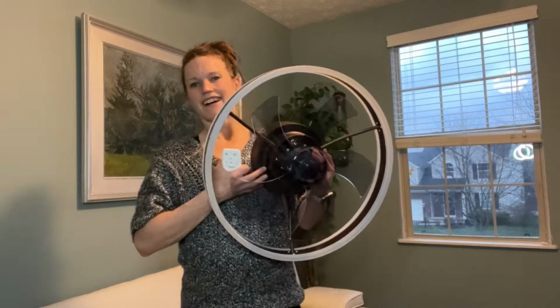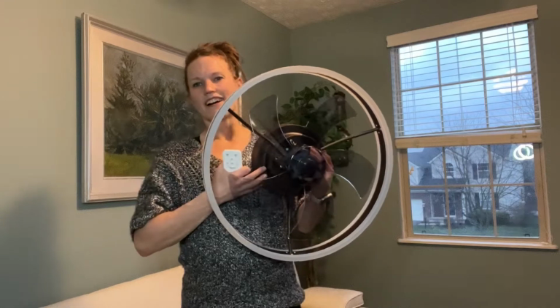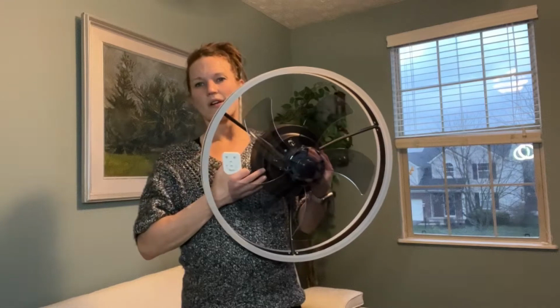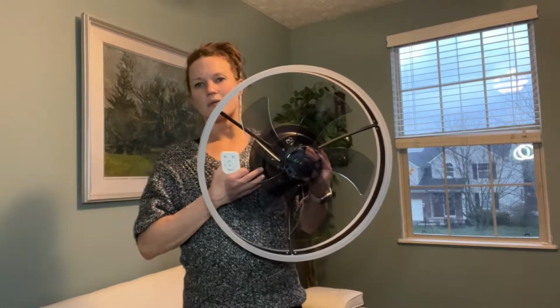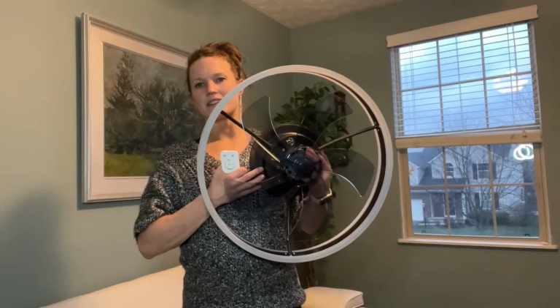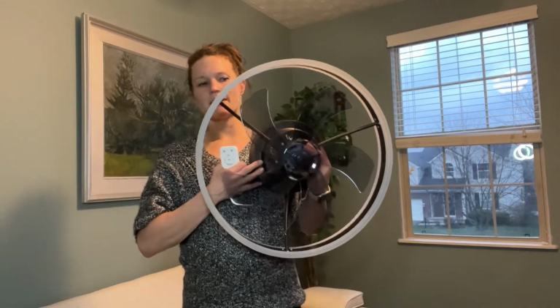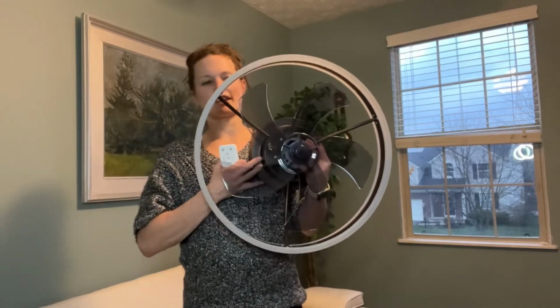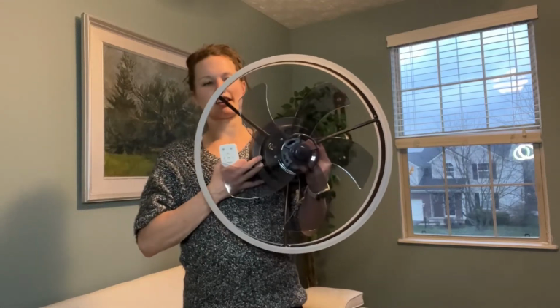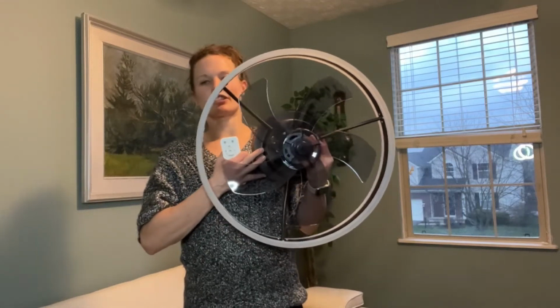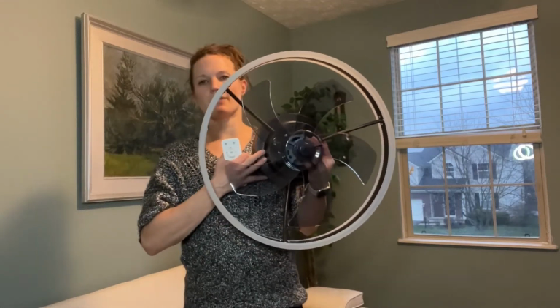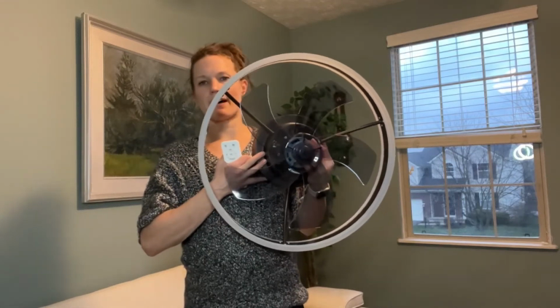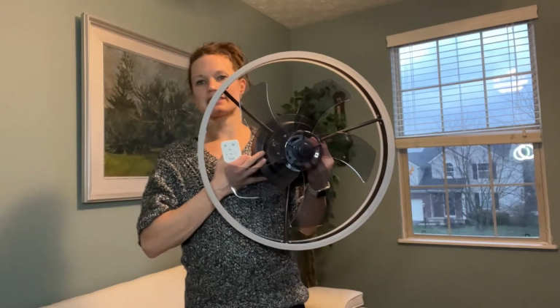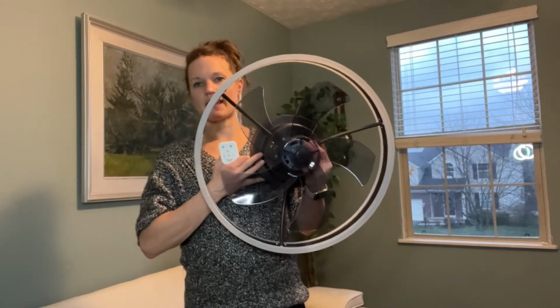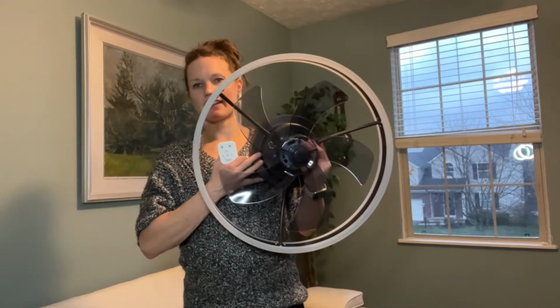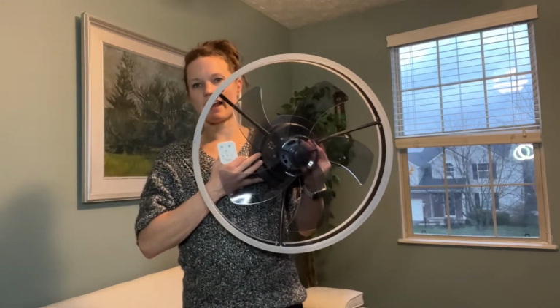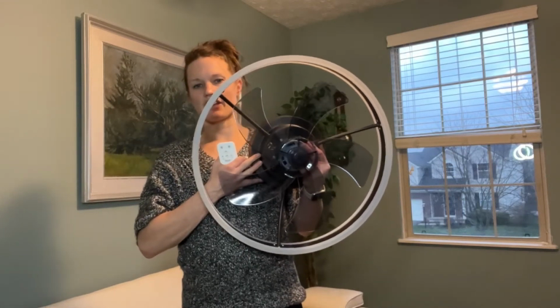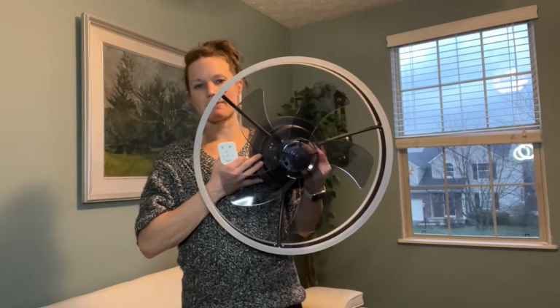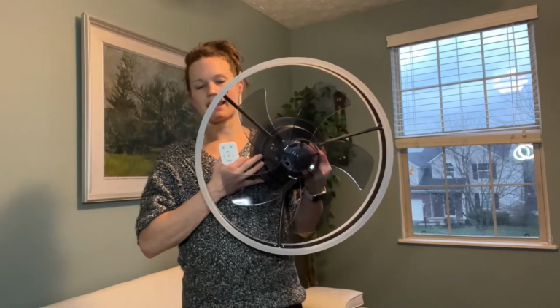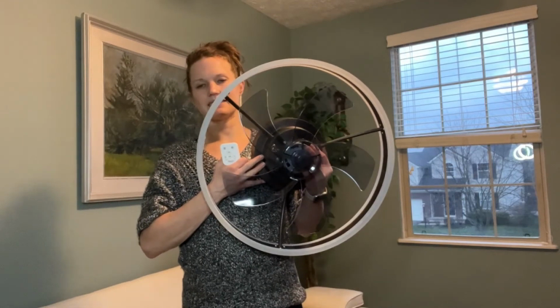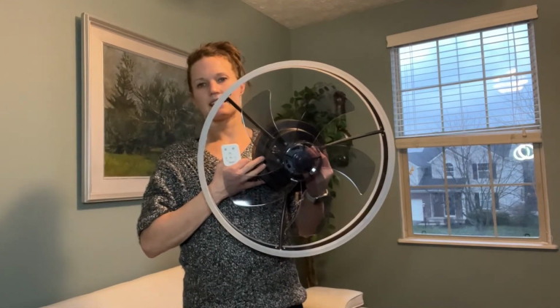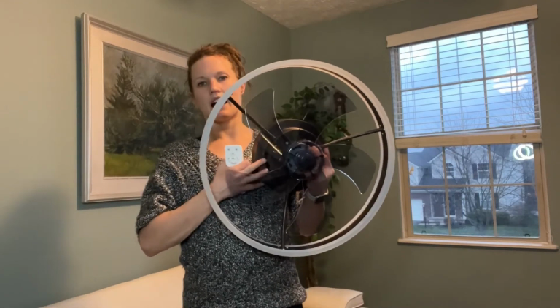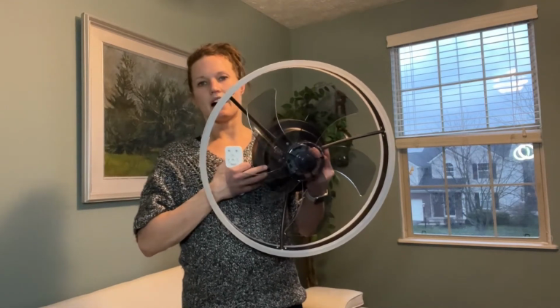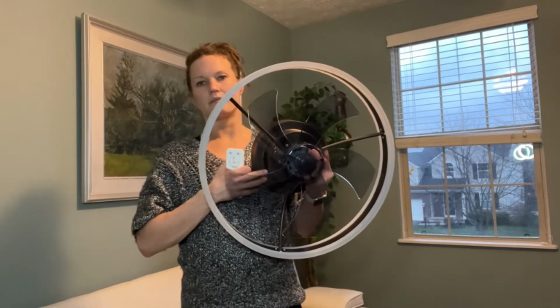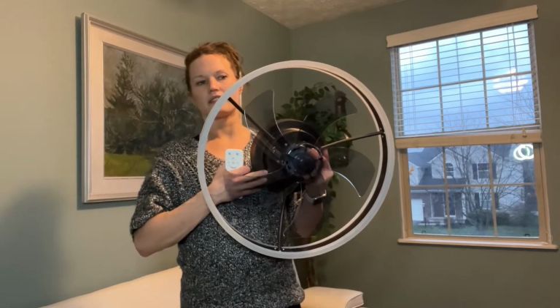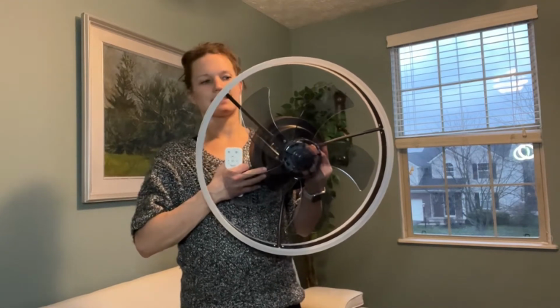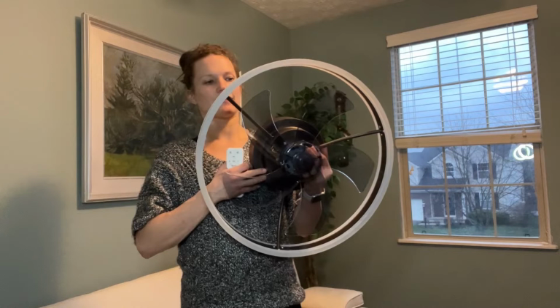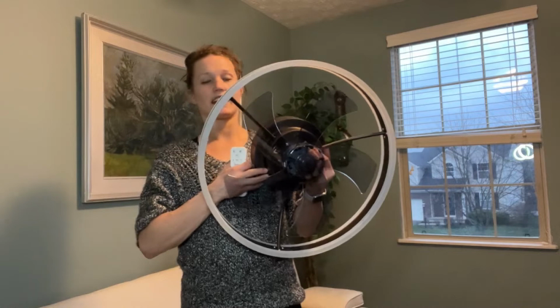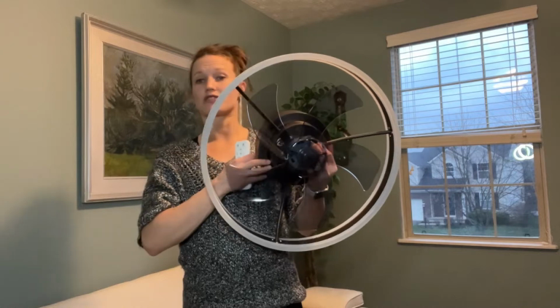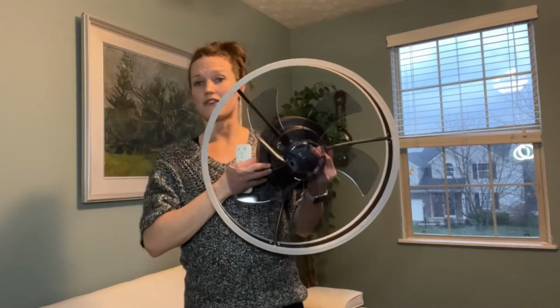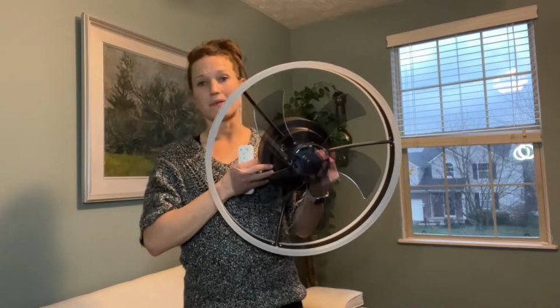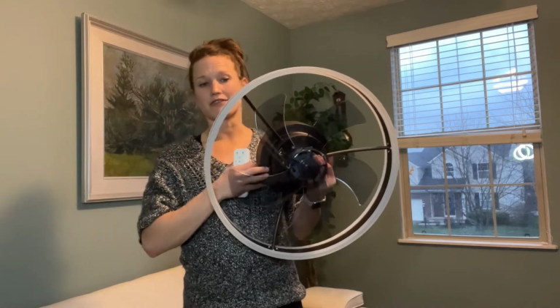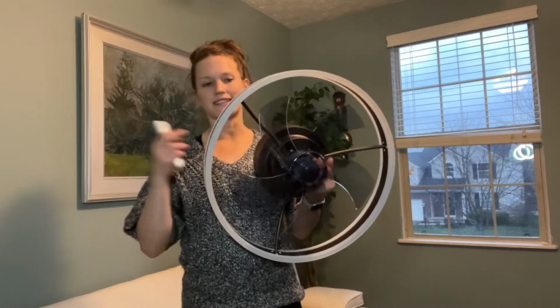Hello everyone! Today I'm here to talk to you about this fan that I have here in my hands. This fan is great for many reasons.